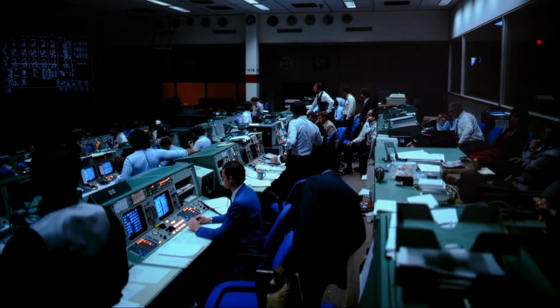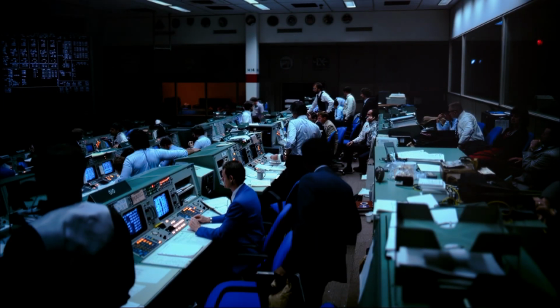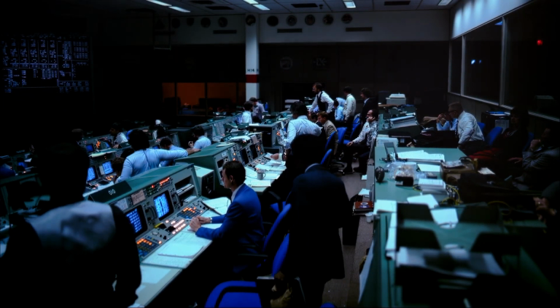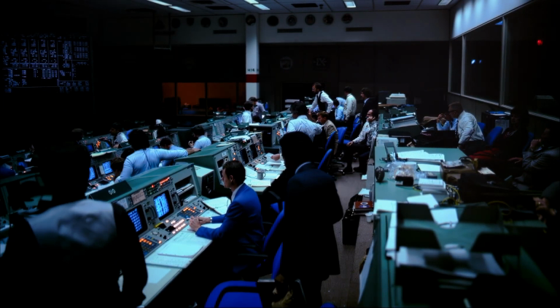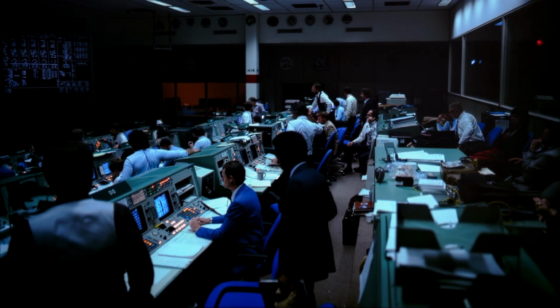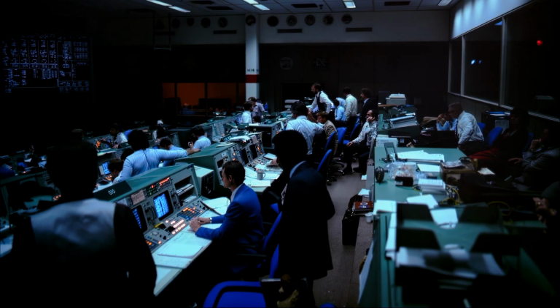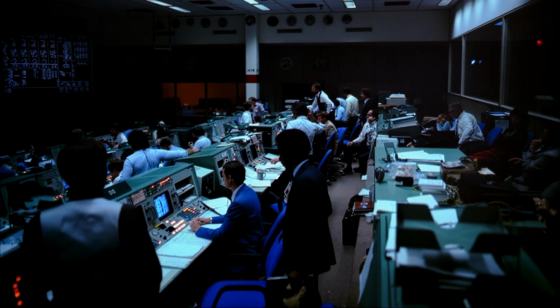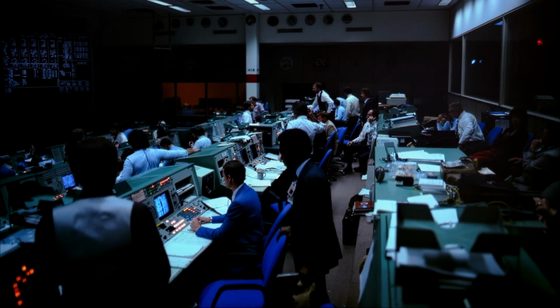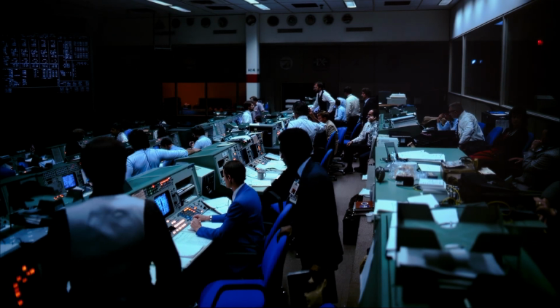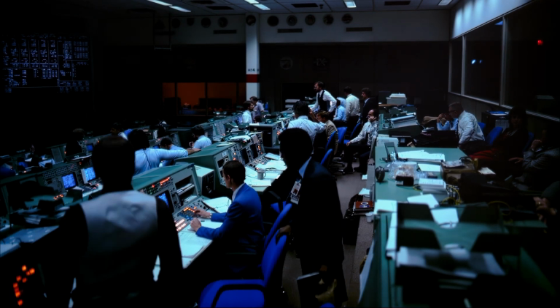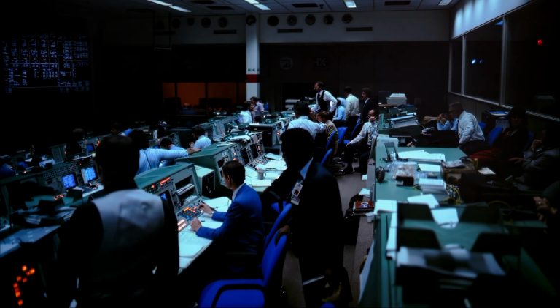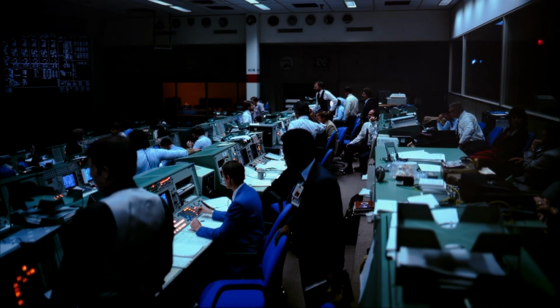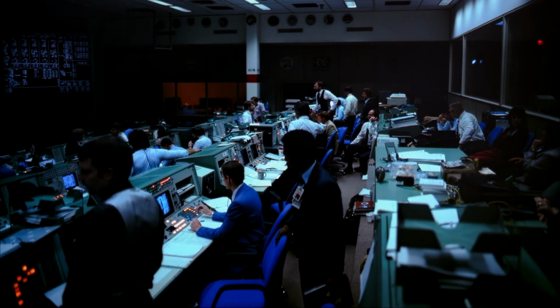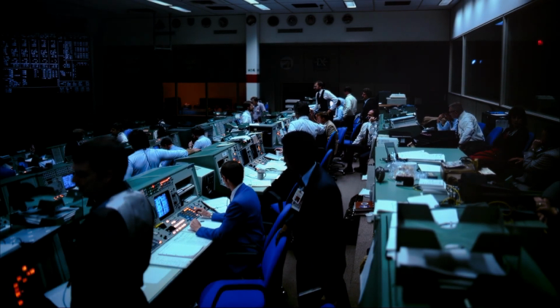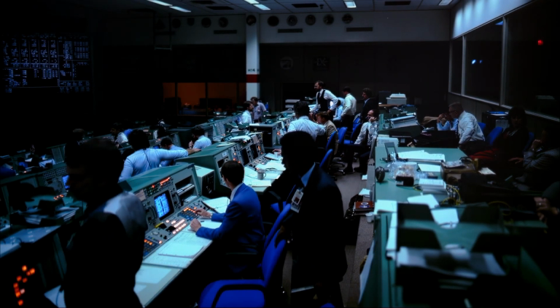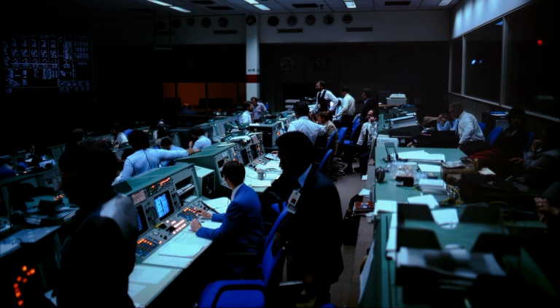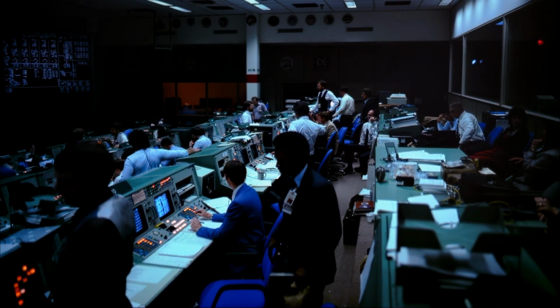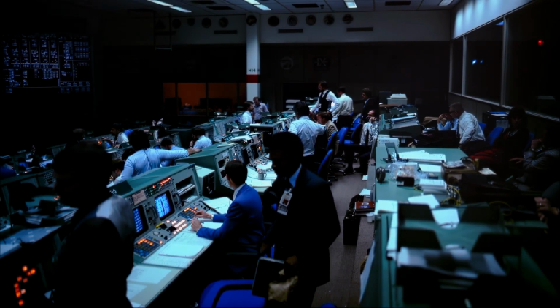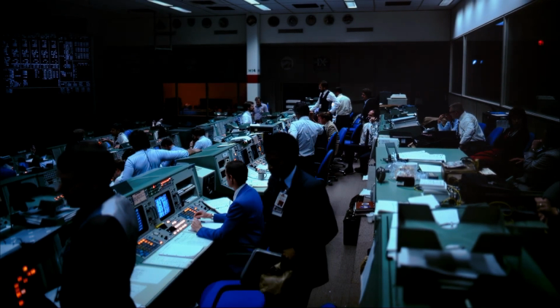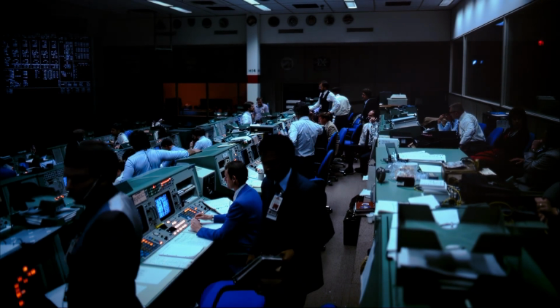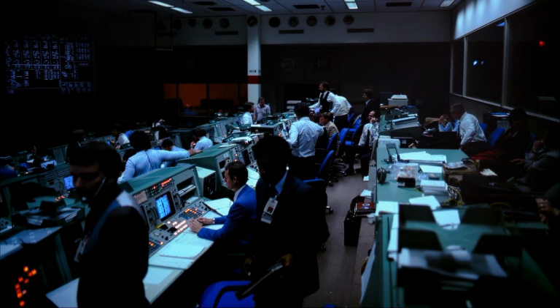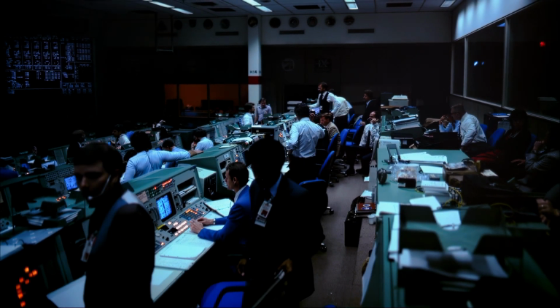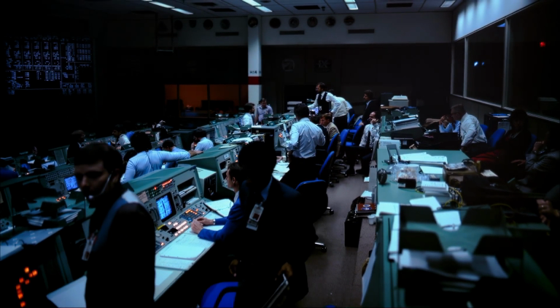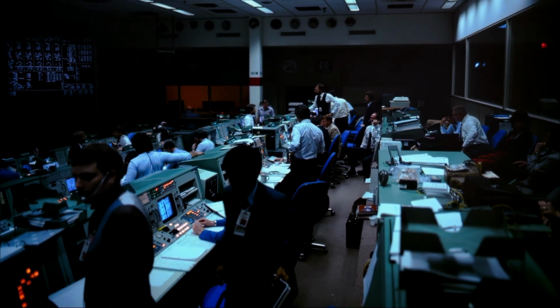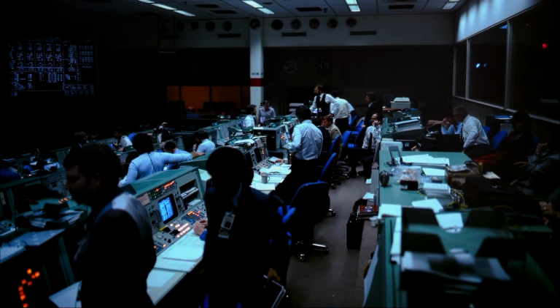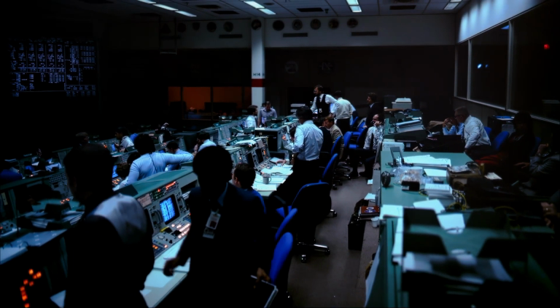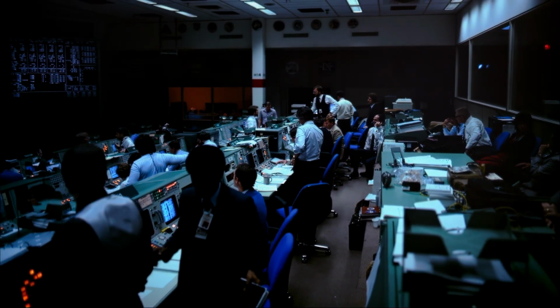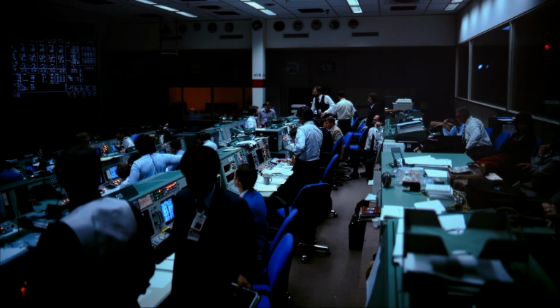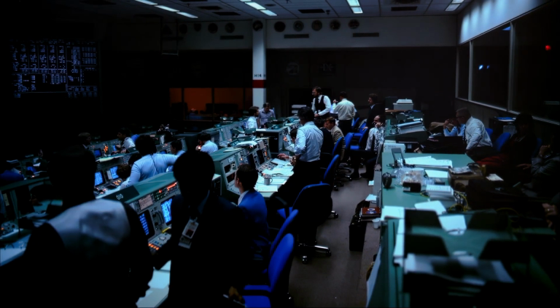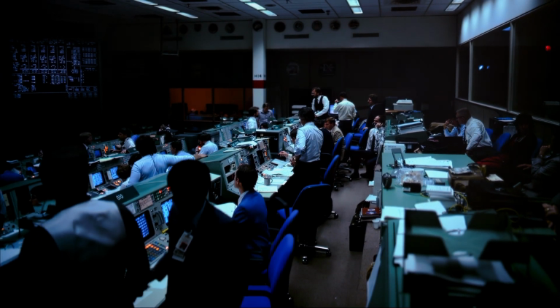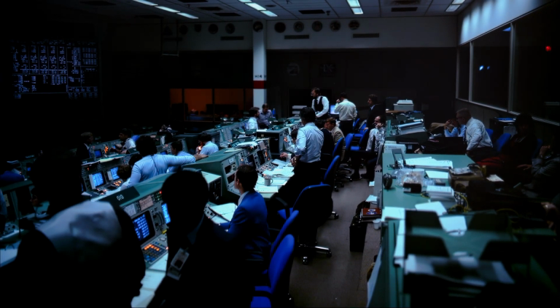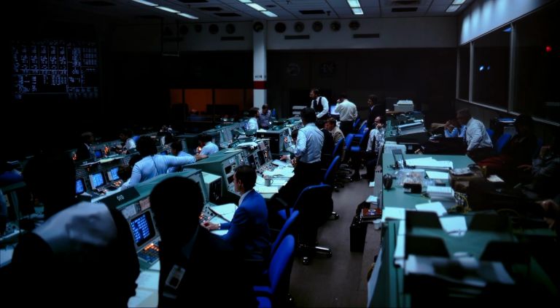Mission Control Houston, Challenger crossing the coast of Baja California.